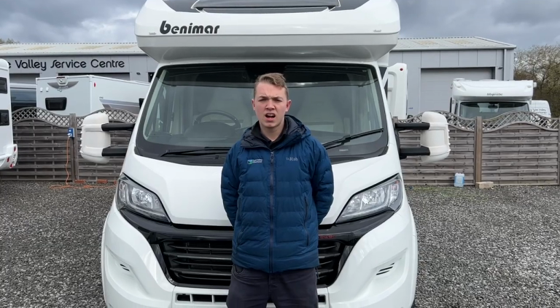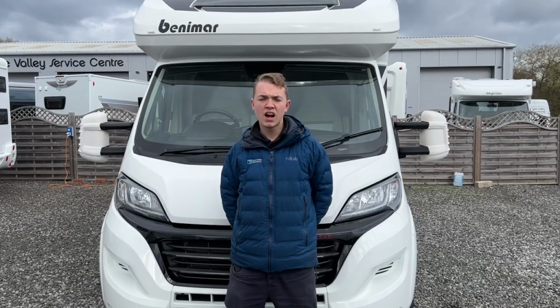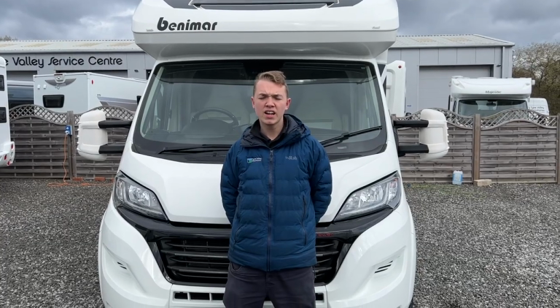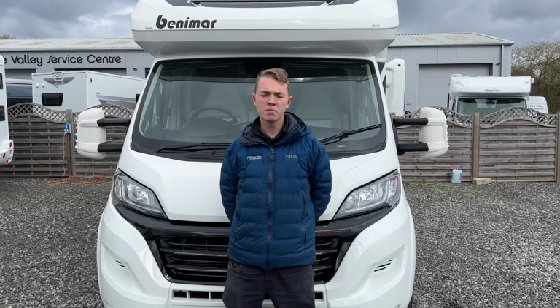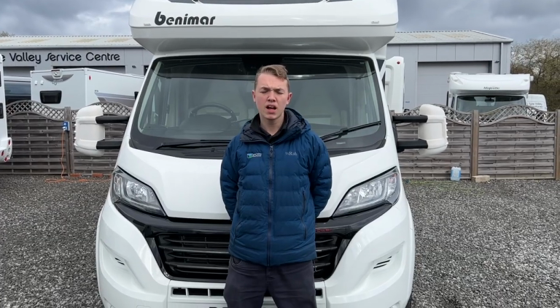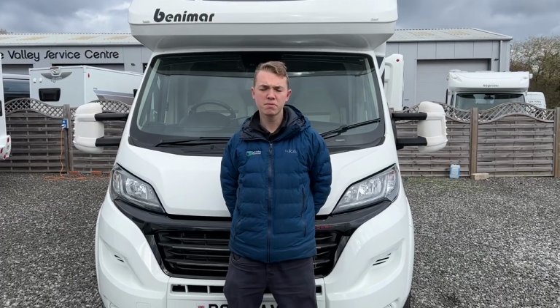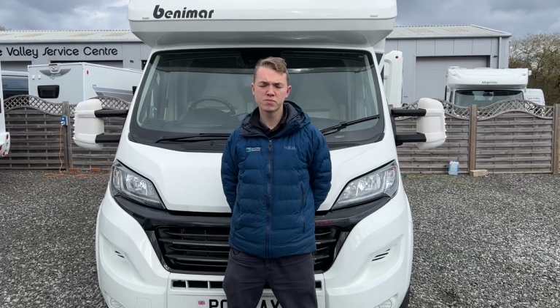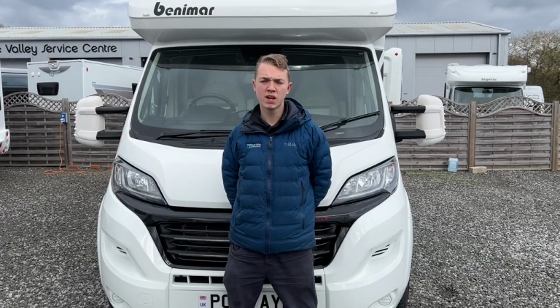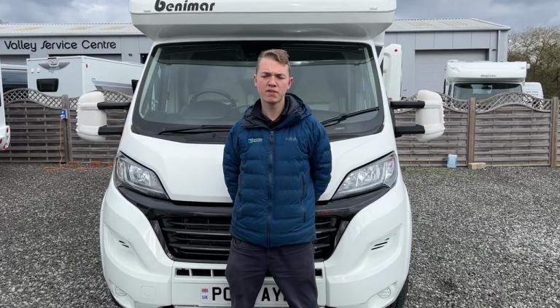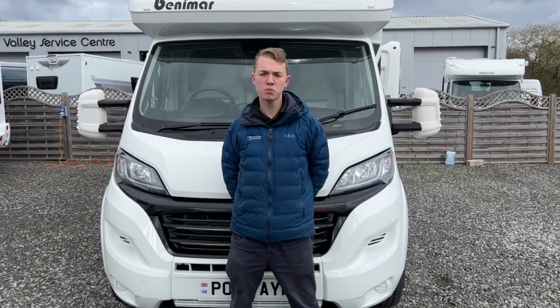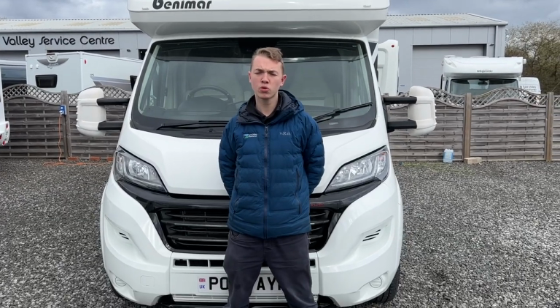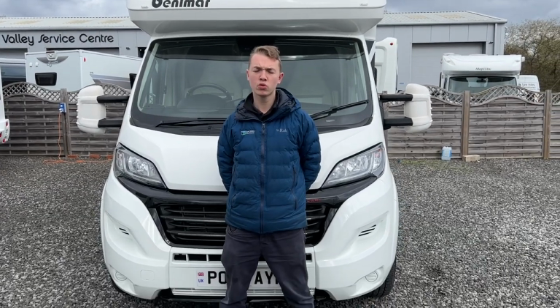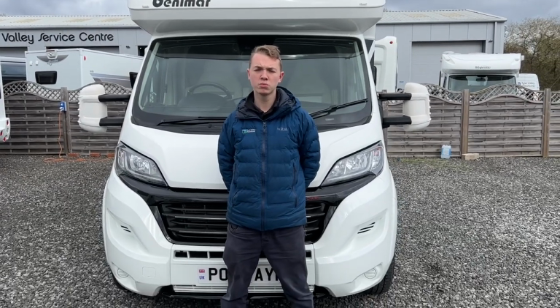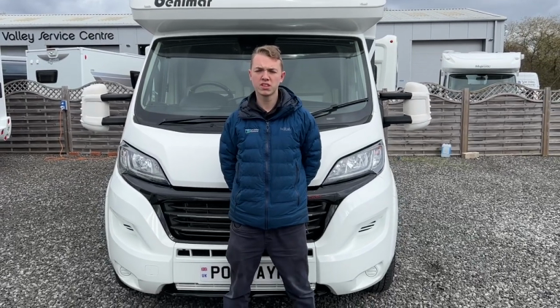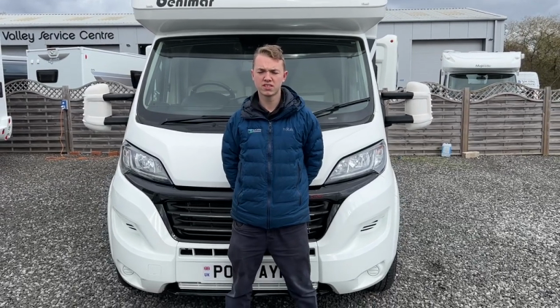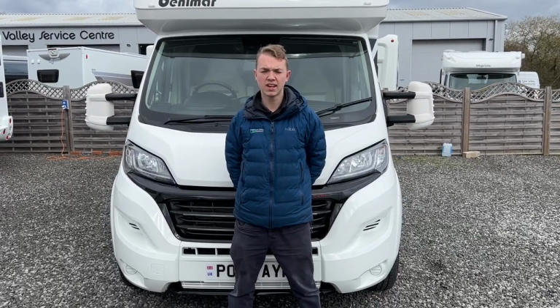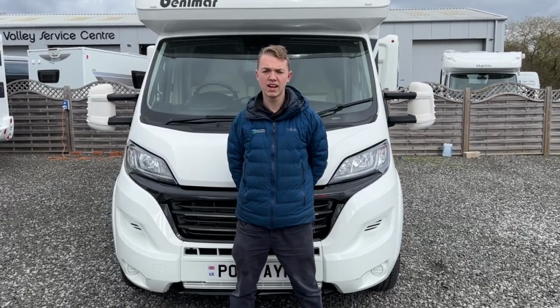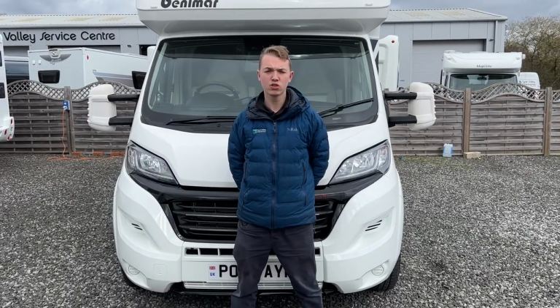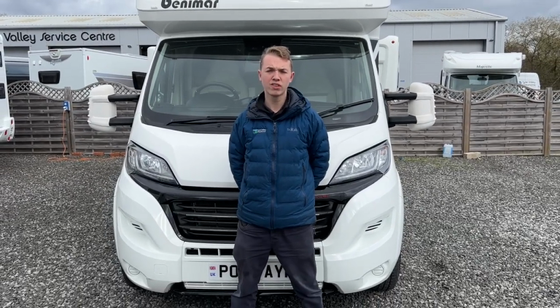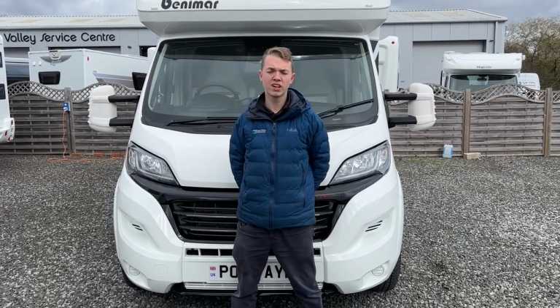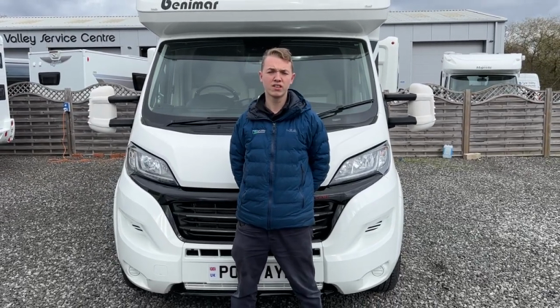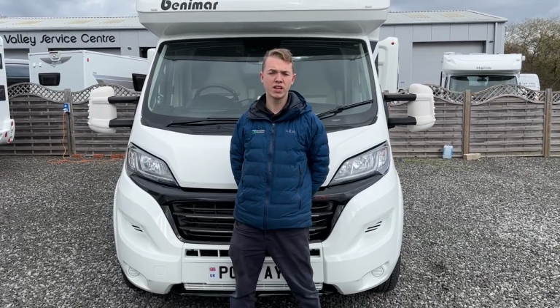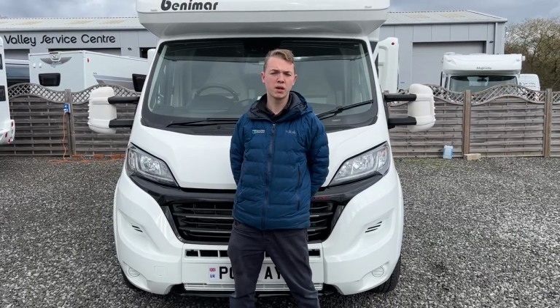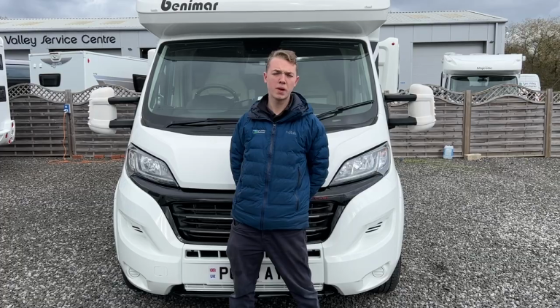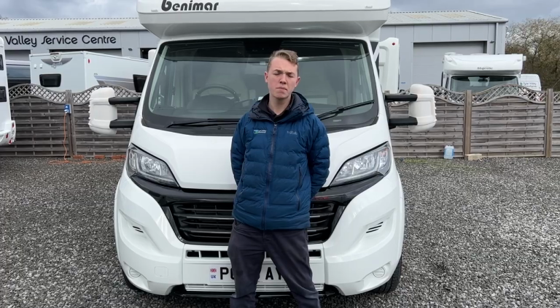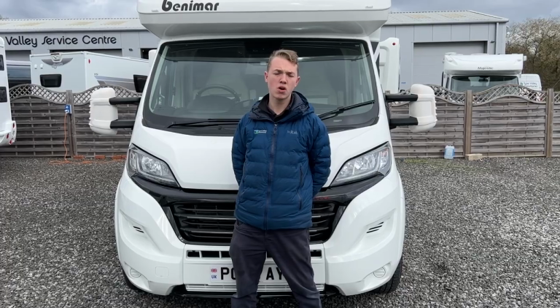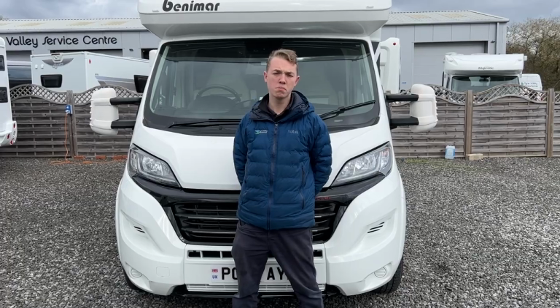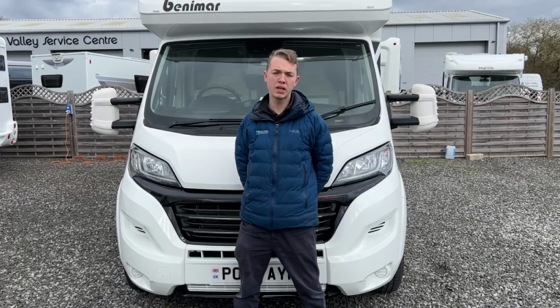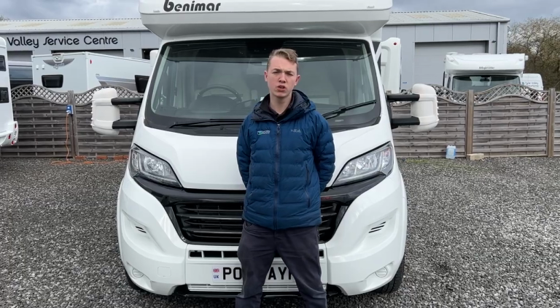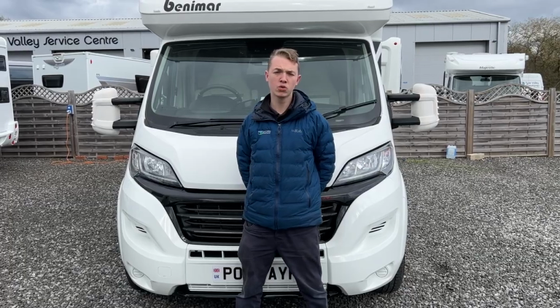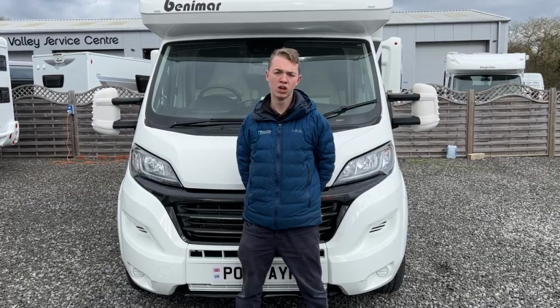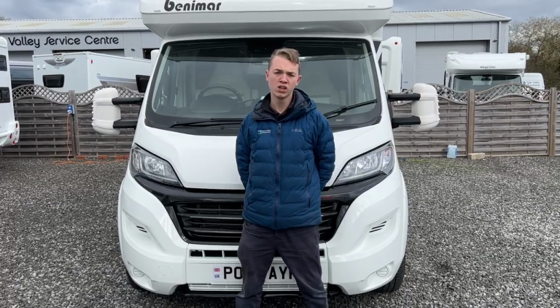Hi, I'm Callum from Time Valley Motorhomes and this is the handover of a Benamar Millio 243.